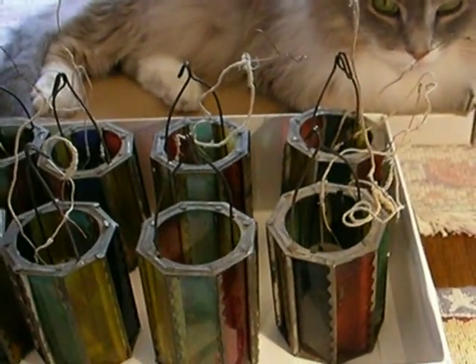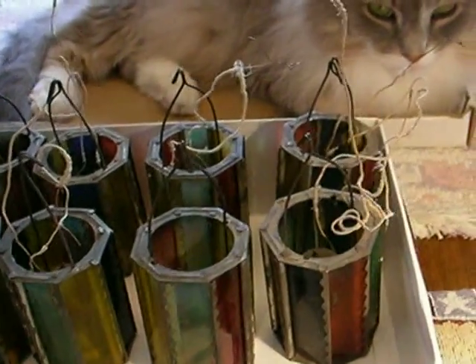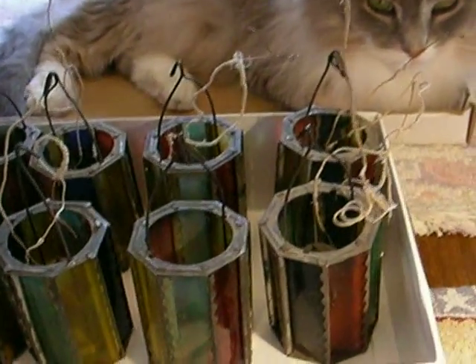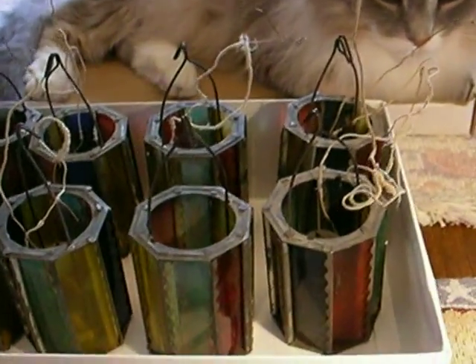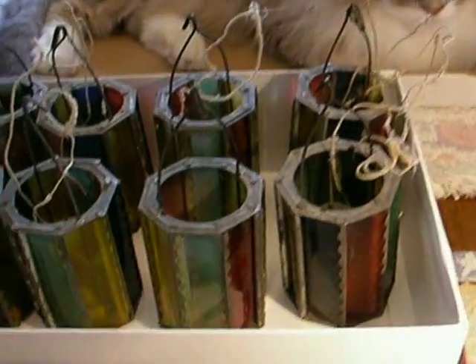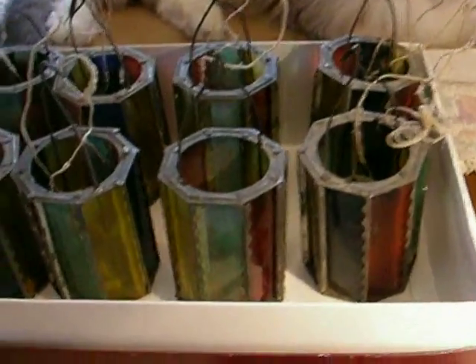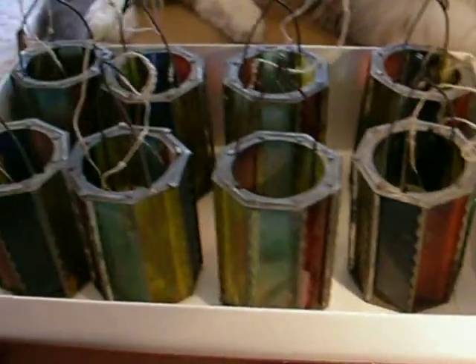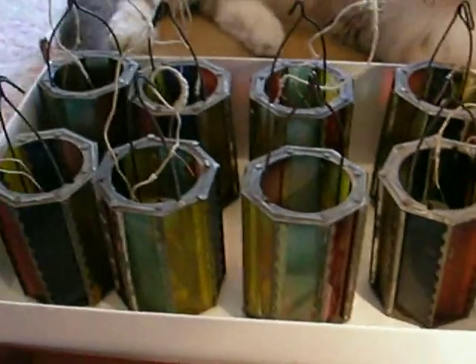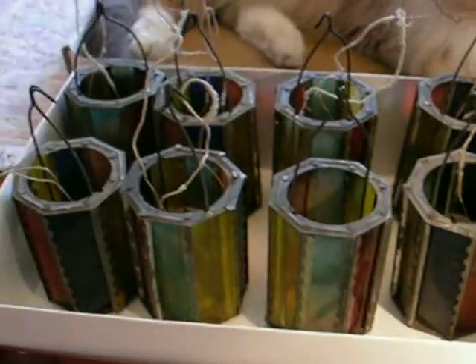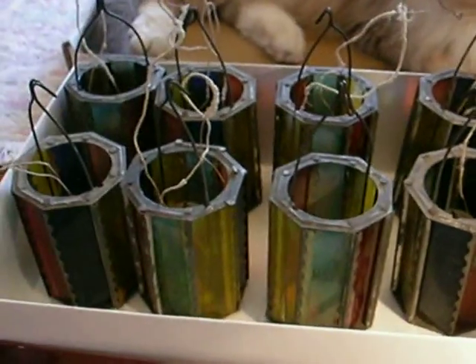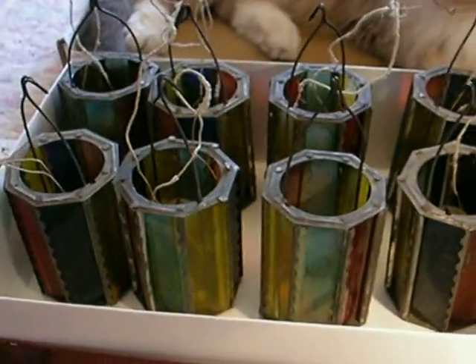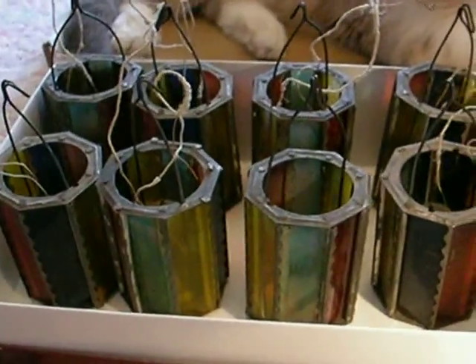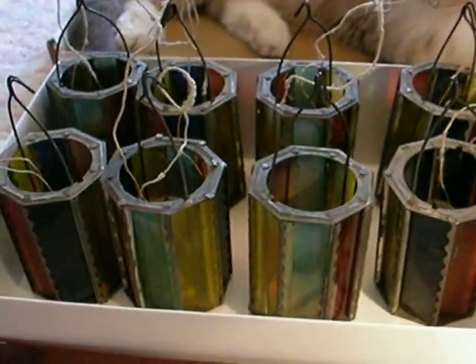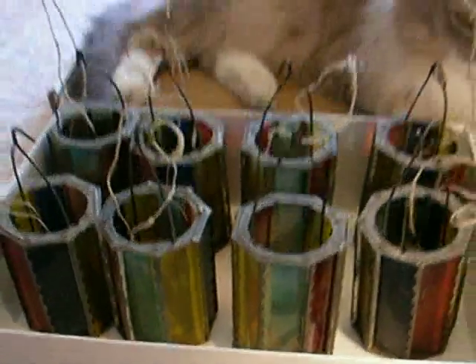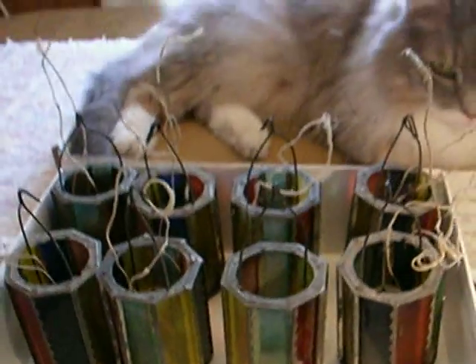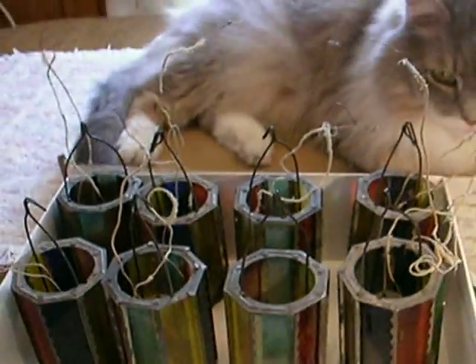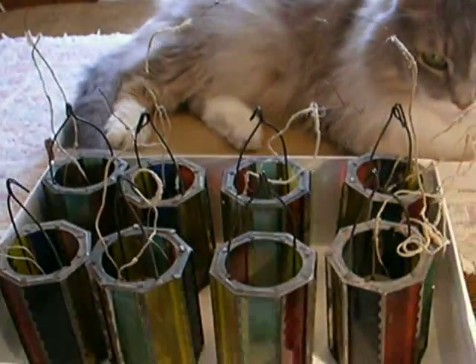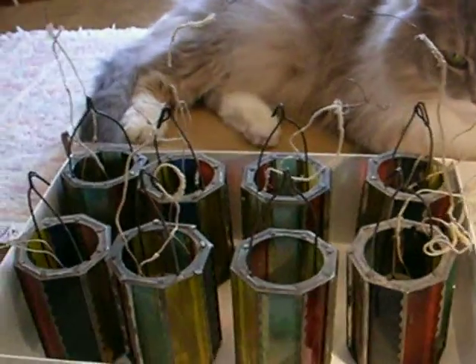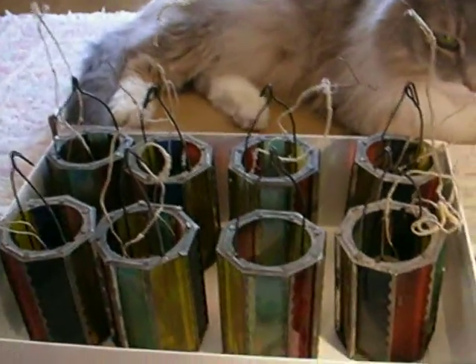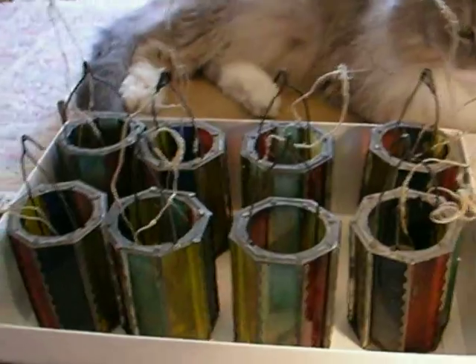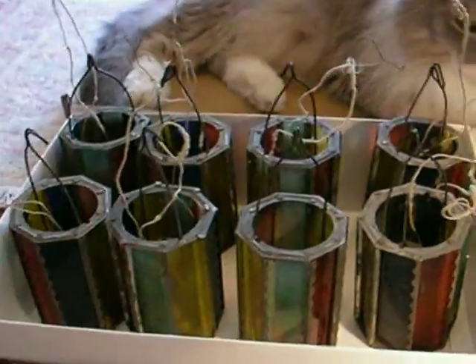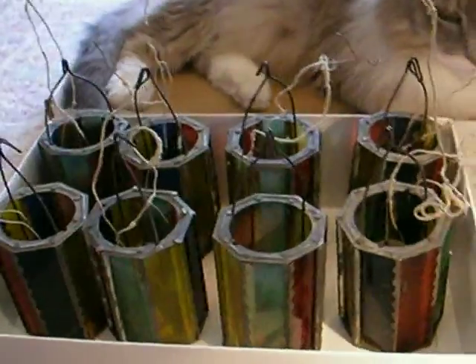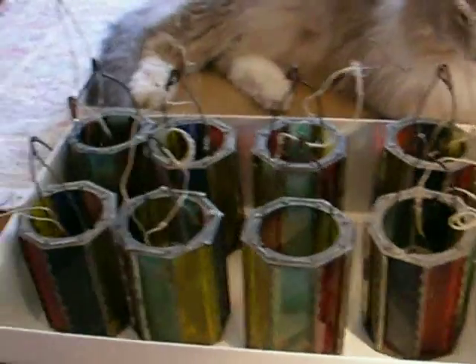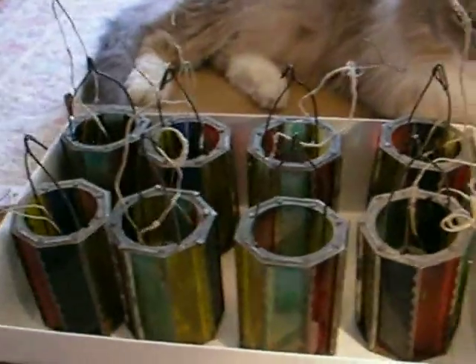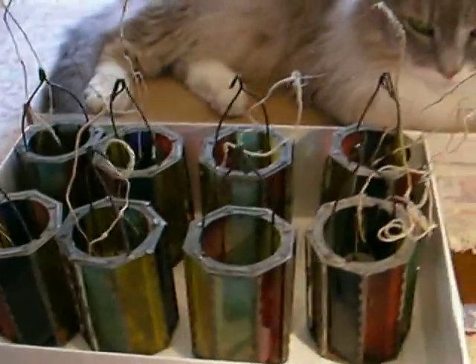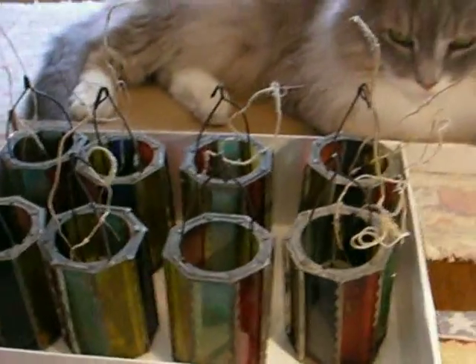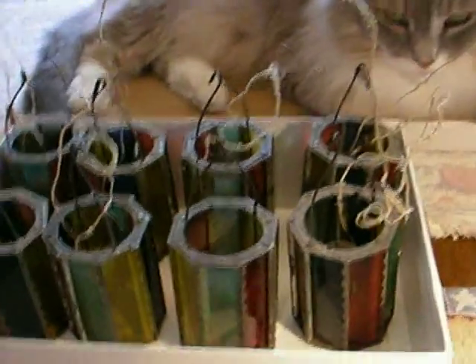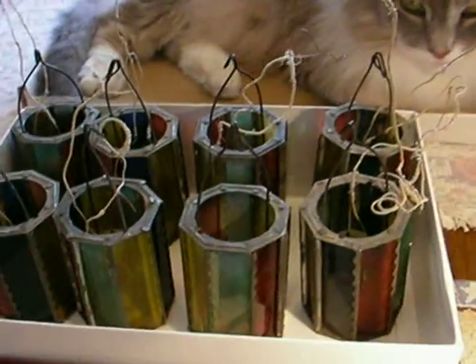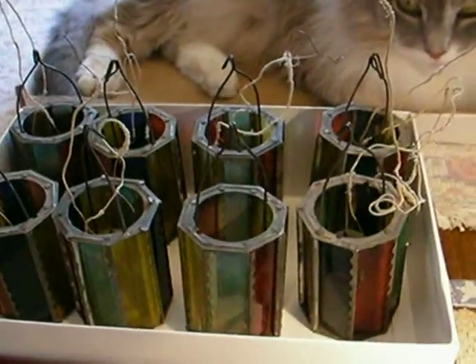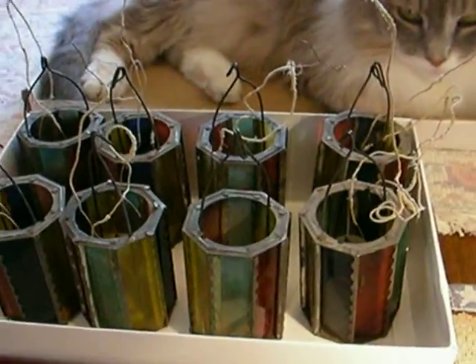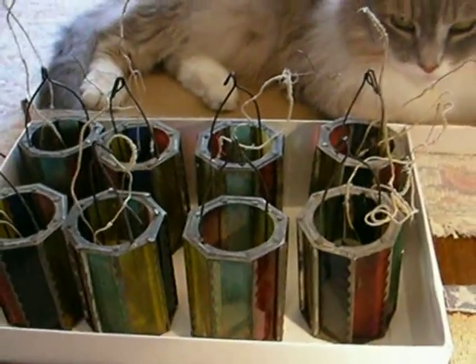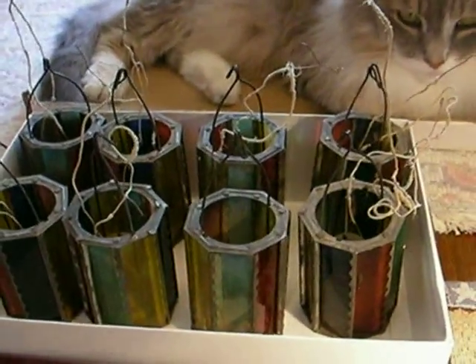But anyway, that's it — that's the surprise show of the day: Antique Christmas Lights.